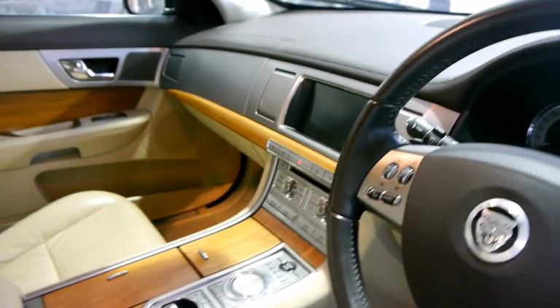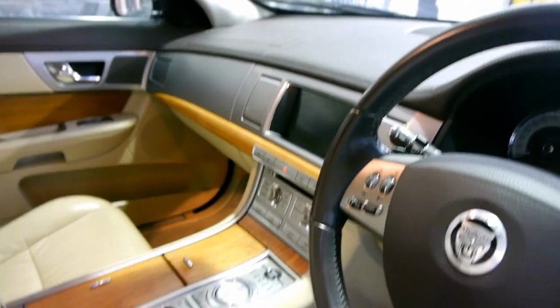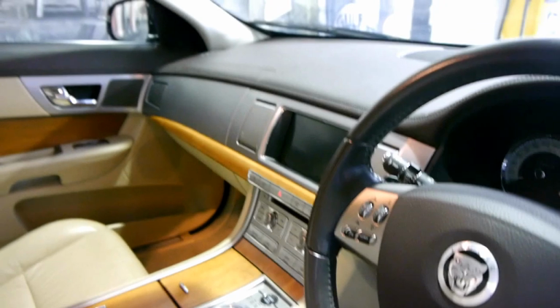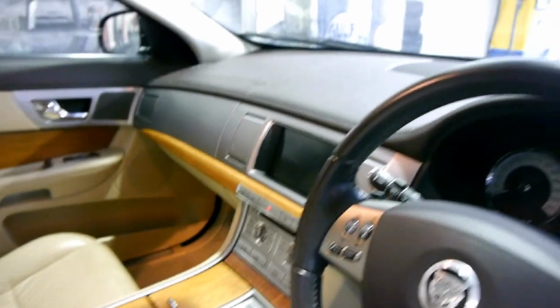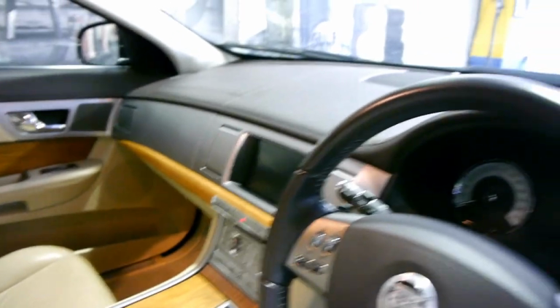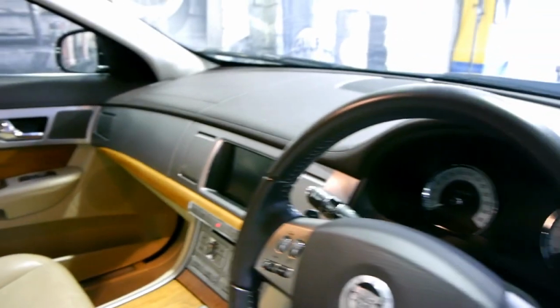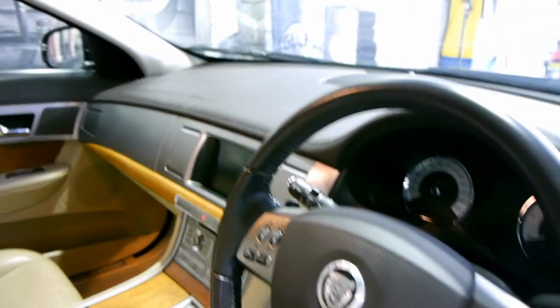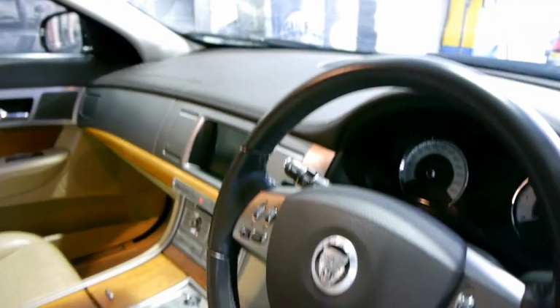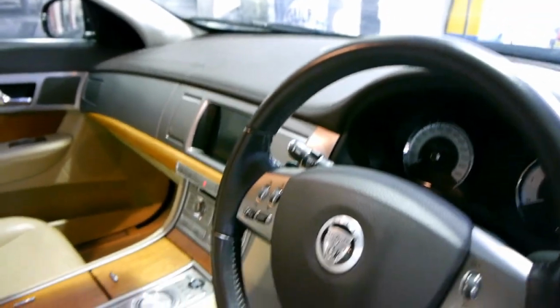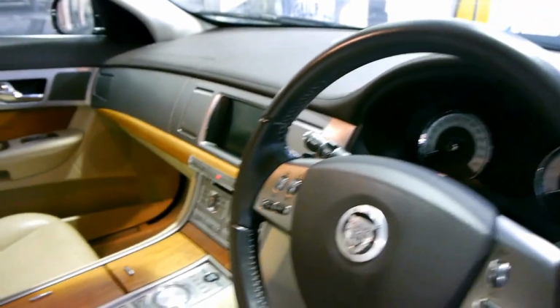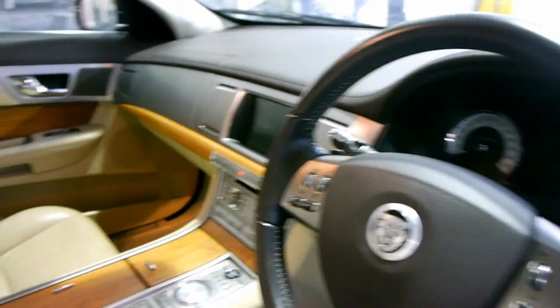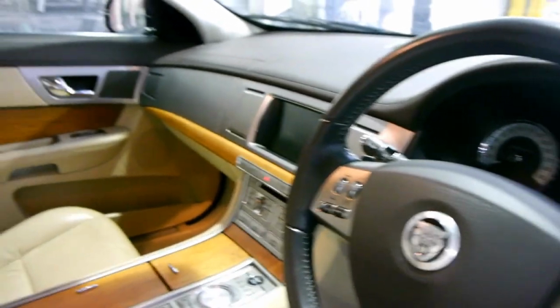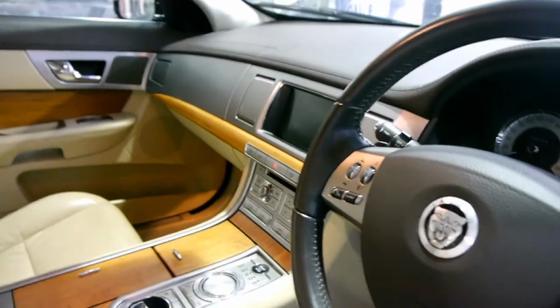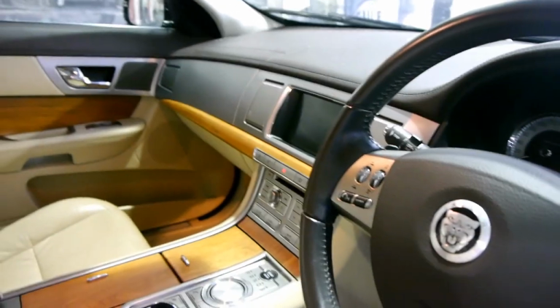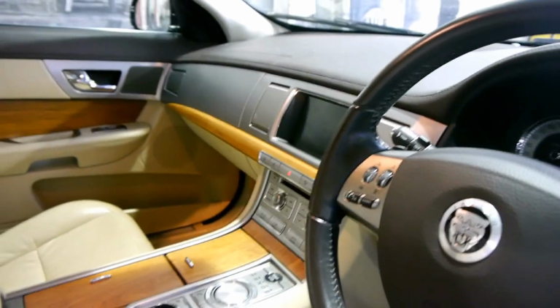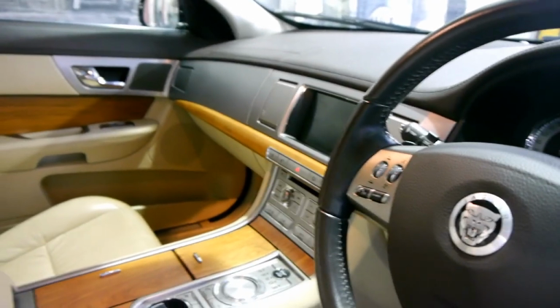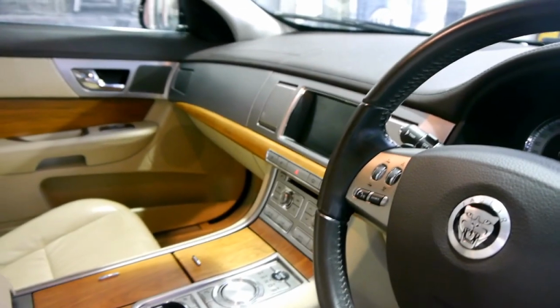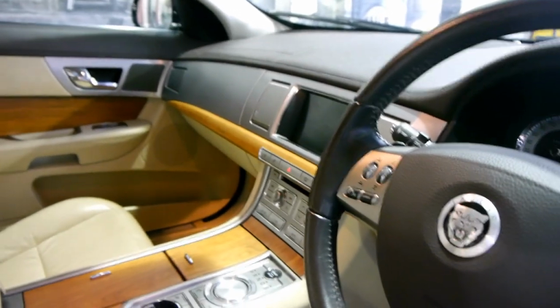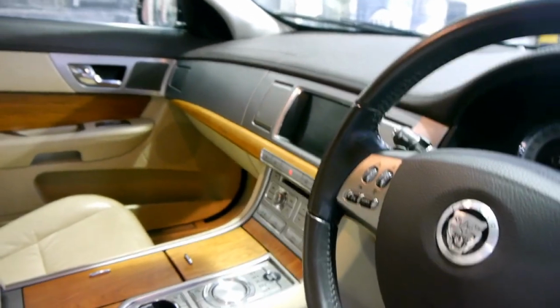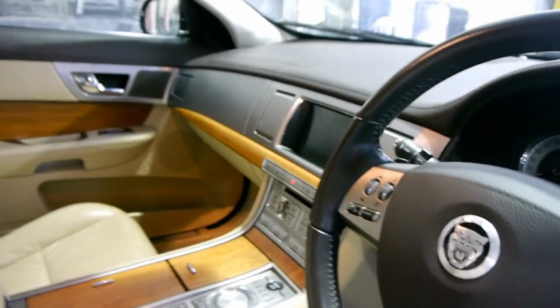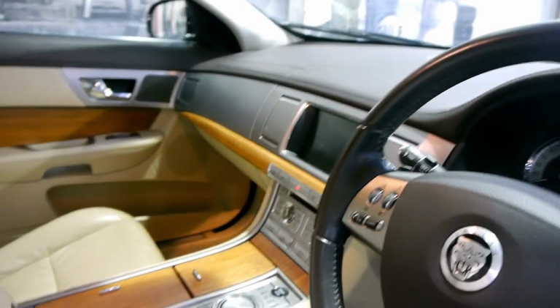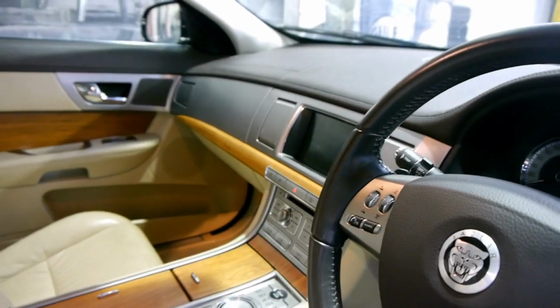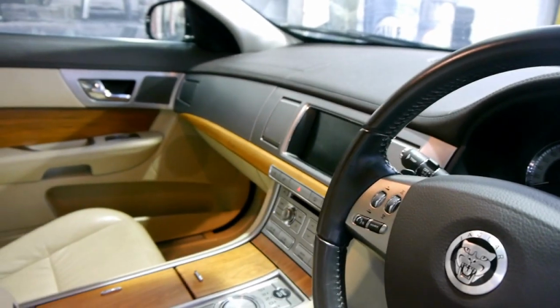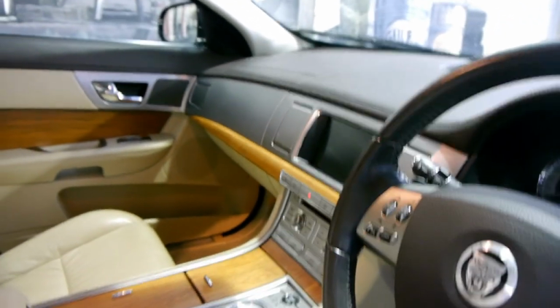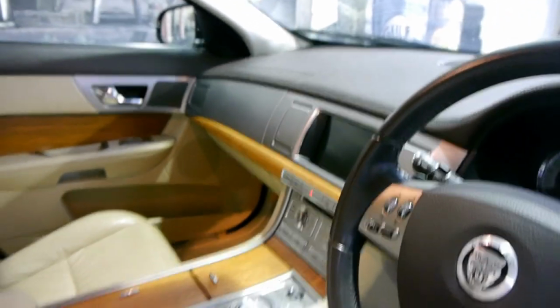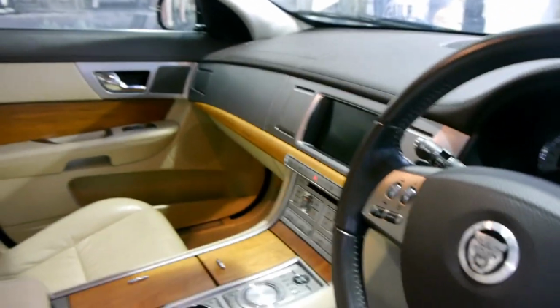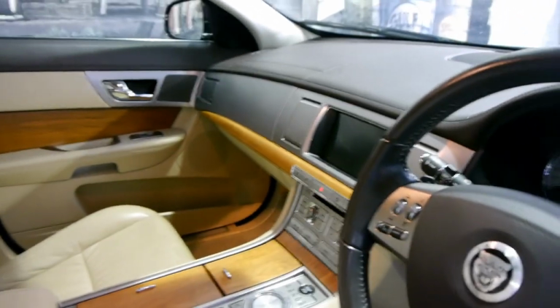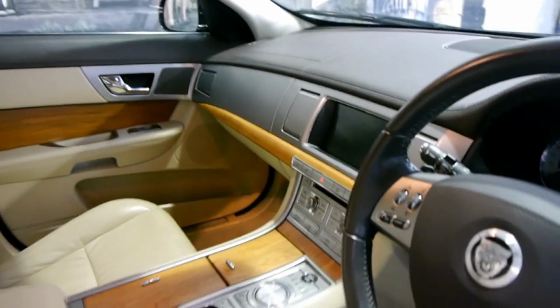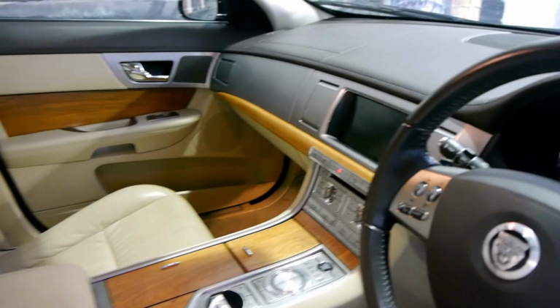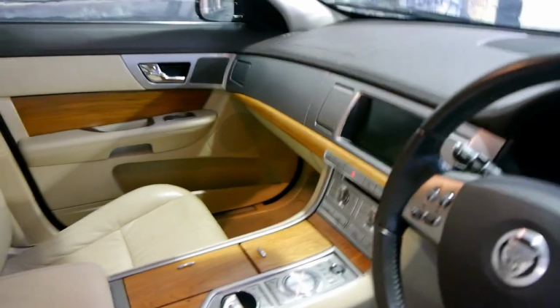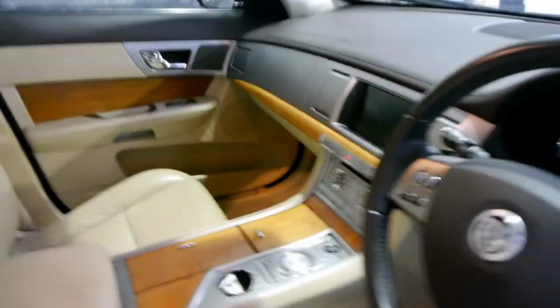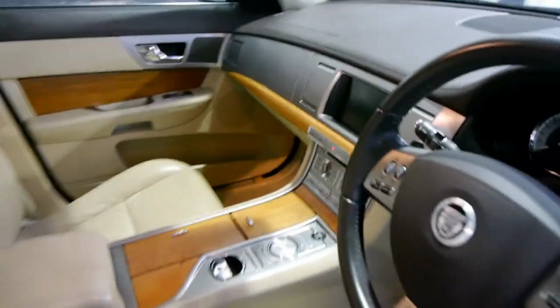This car does also have a reverse camera, parking sensors, Bluetooth and navigation.